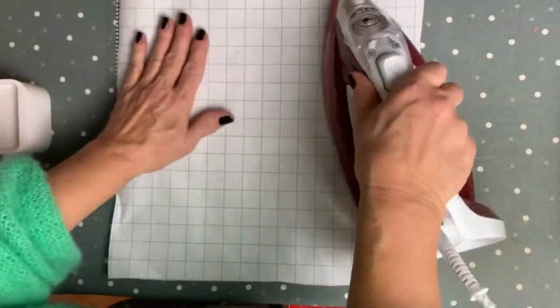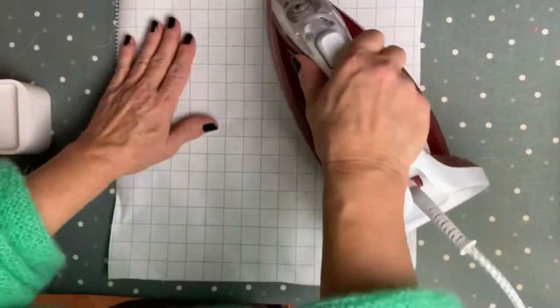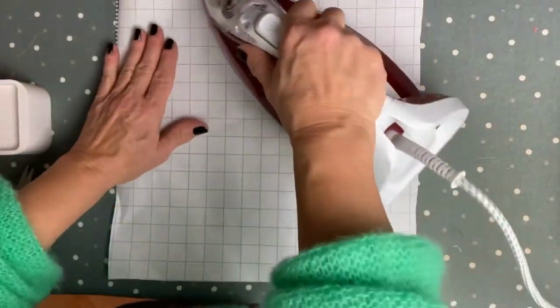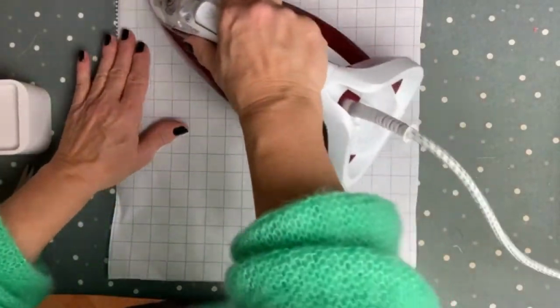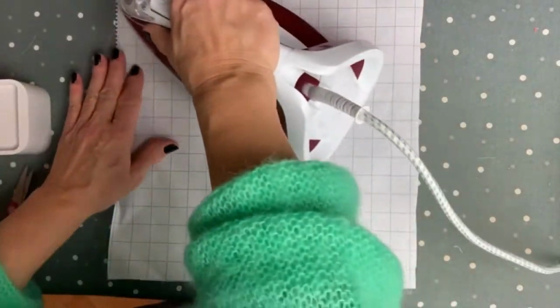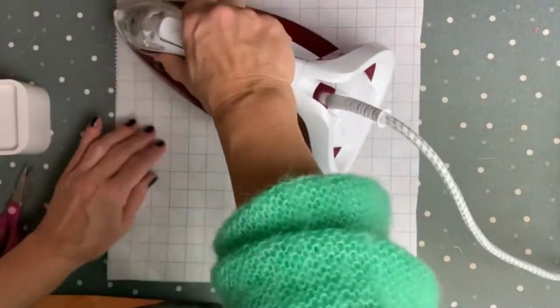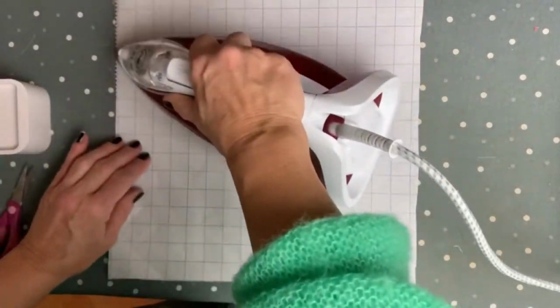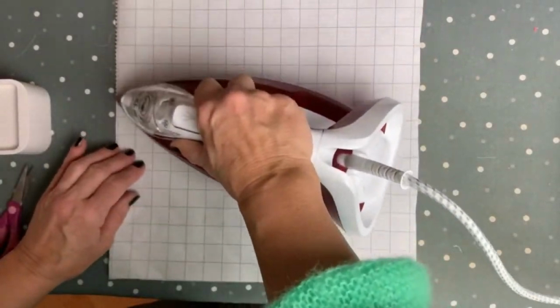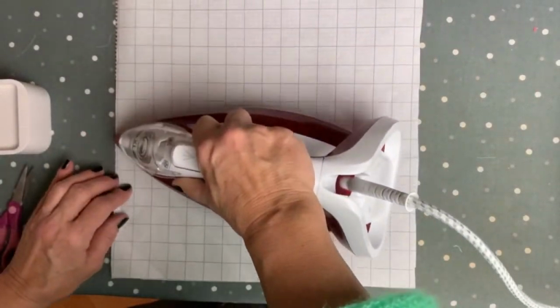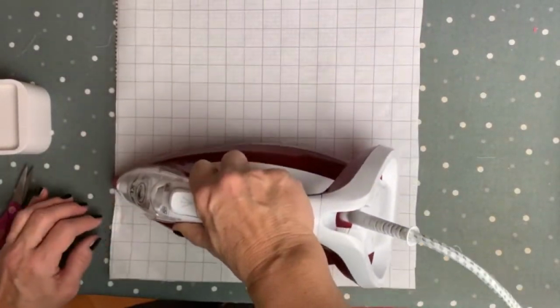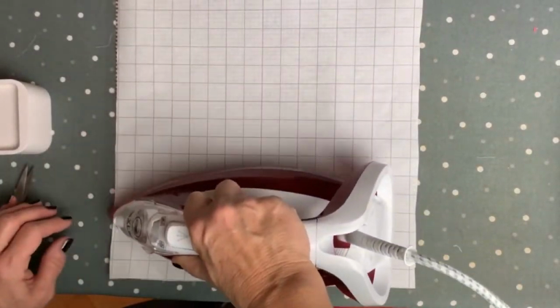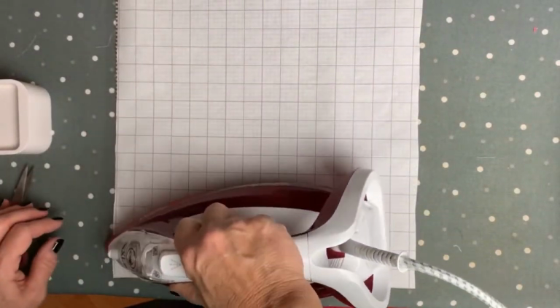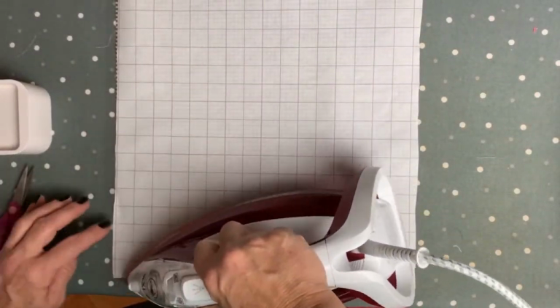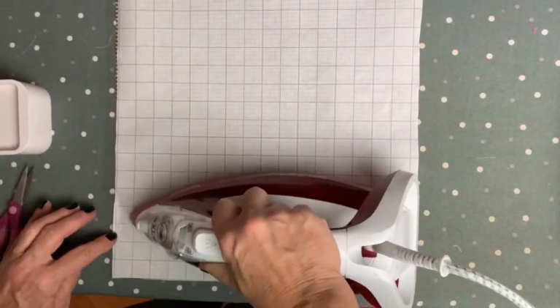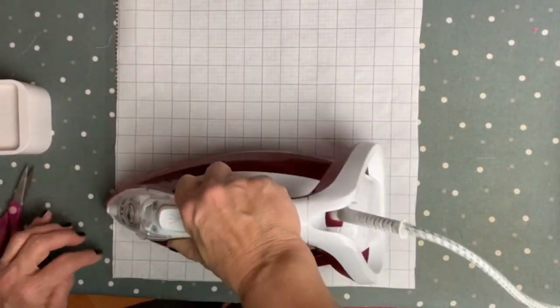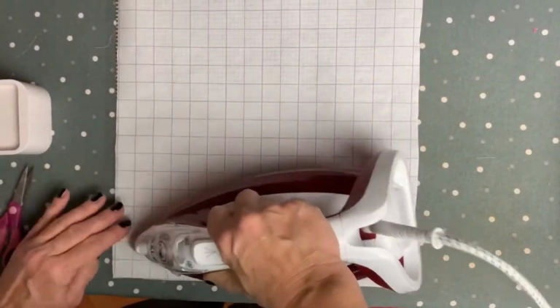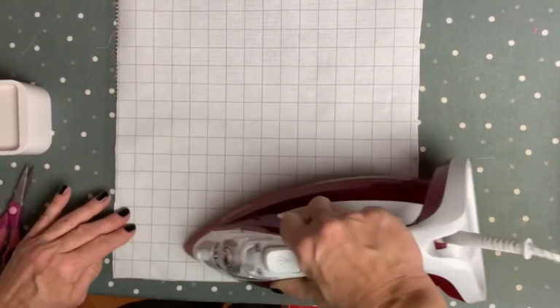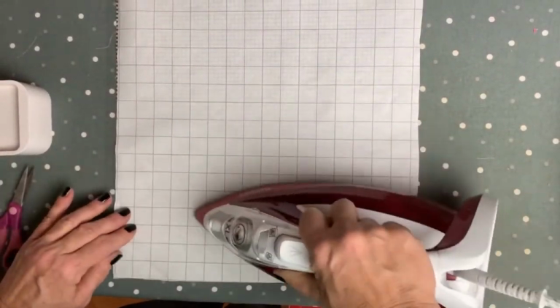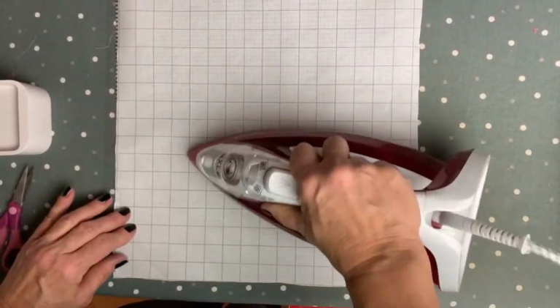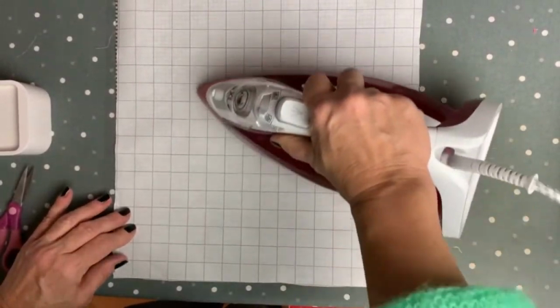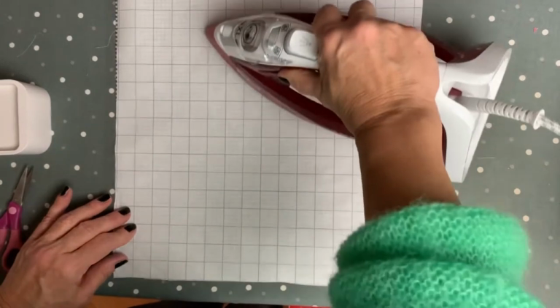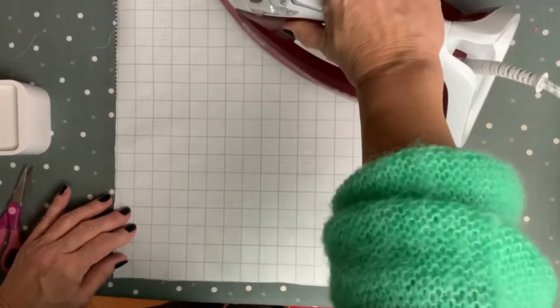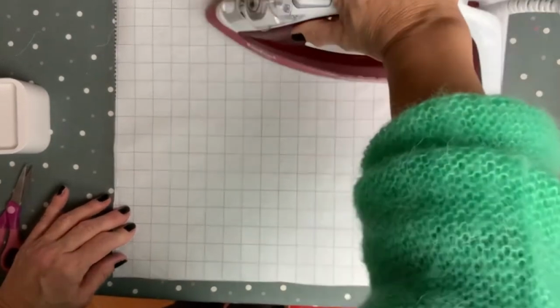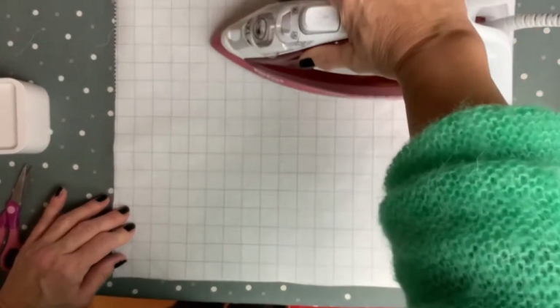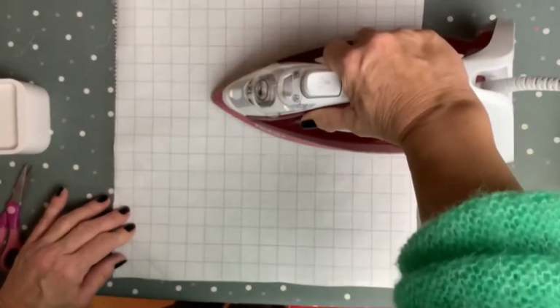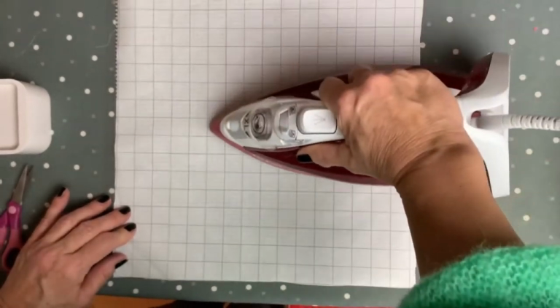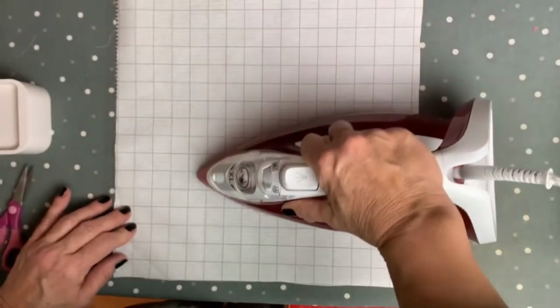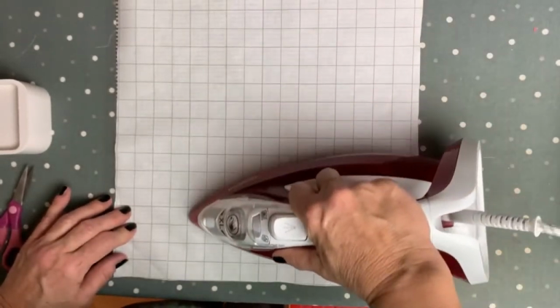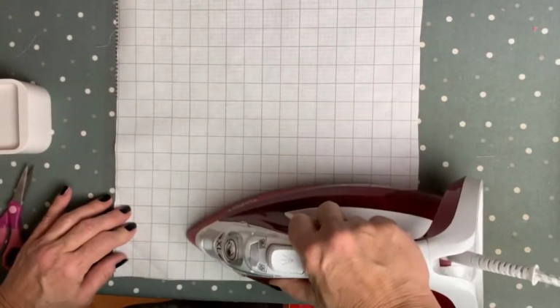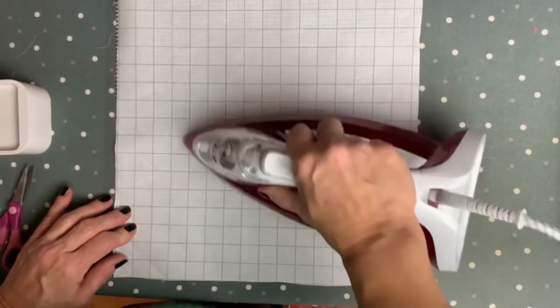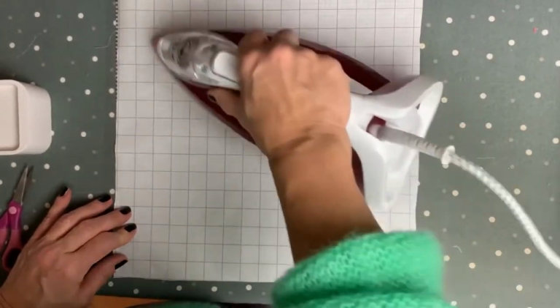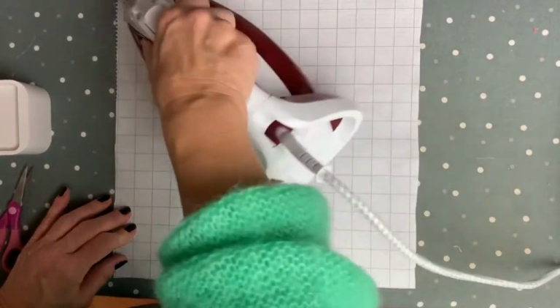Press it with your iron on medium heat, and that makes it actually stick to your fabric.